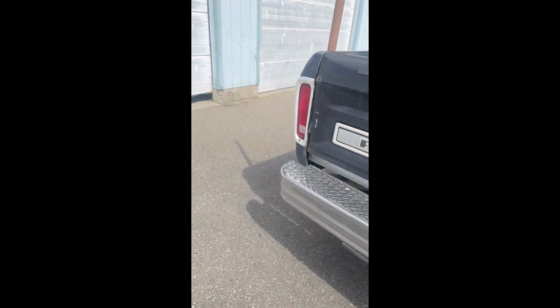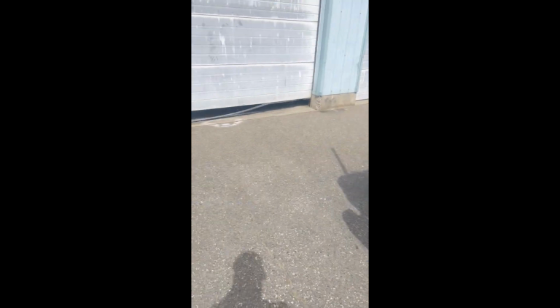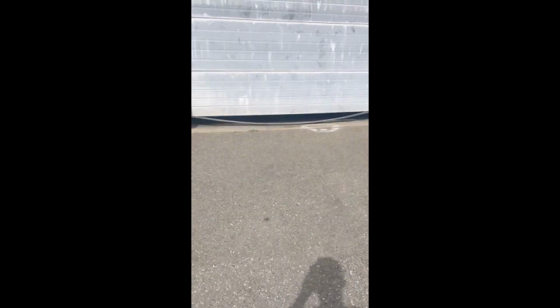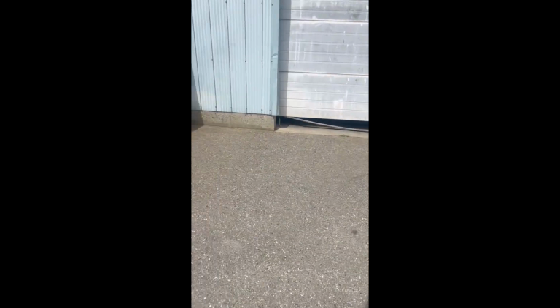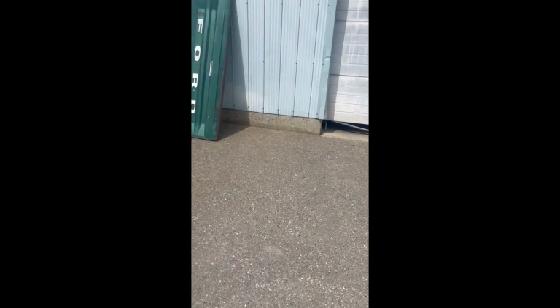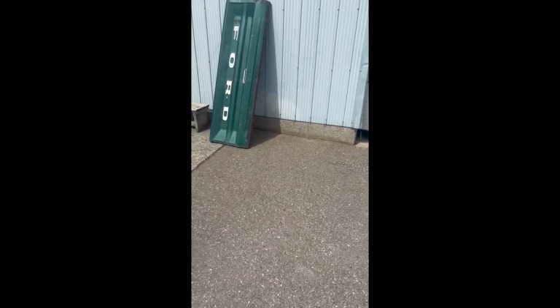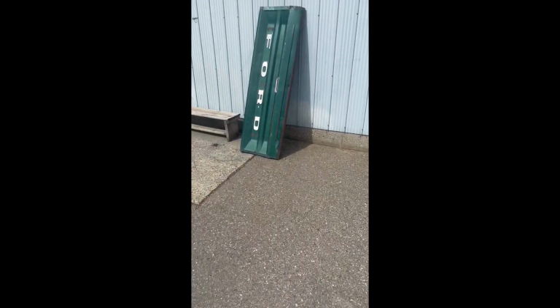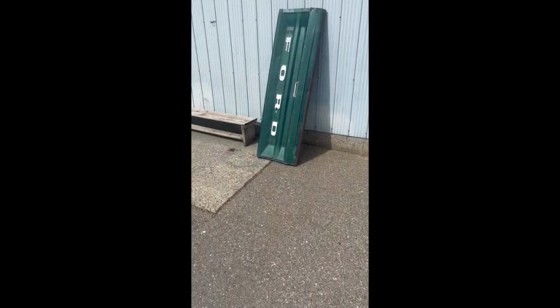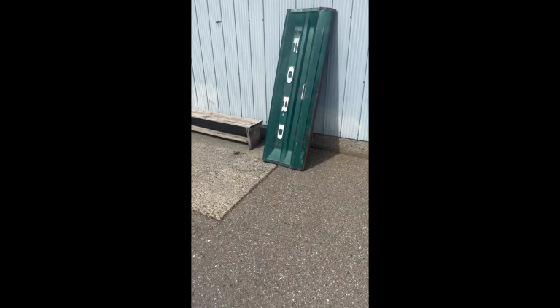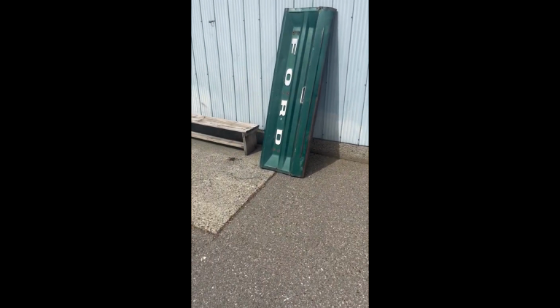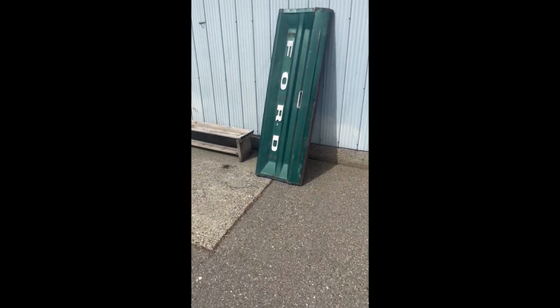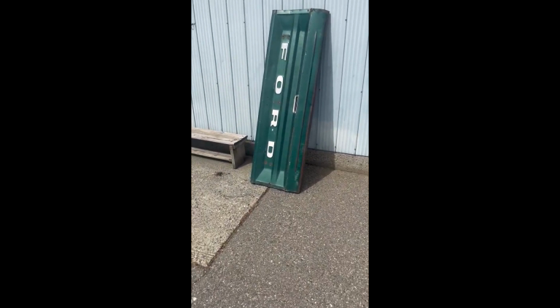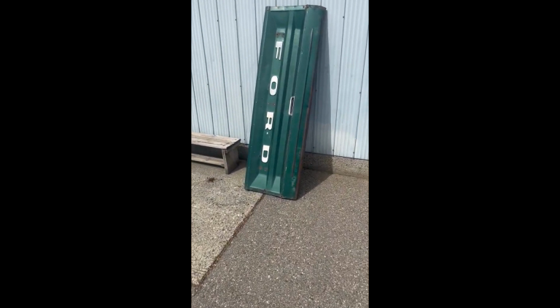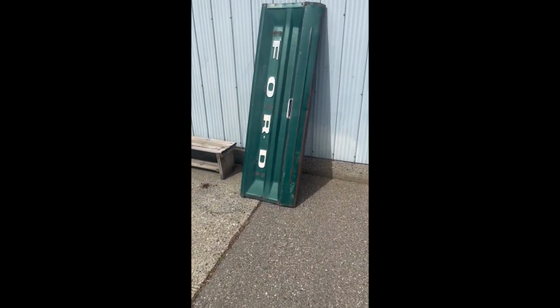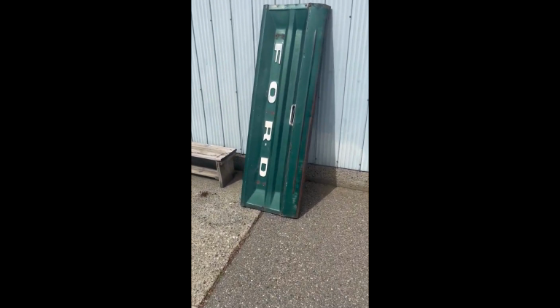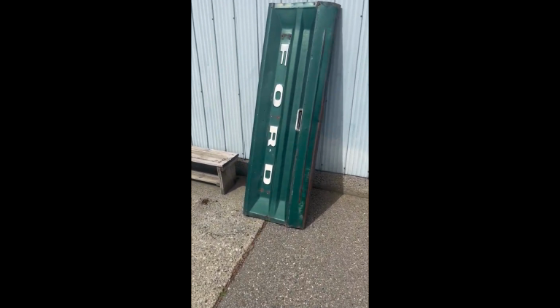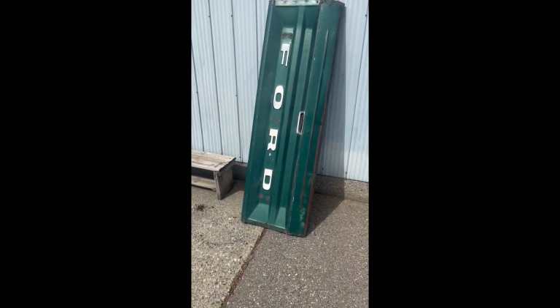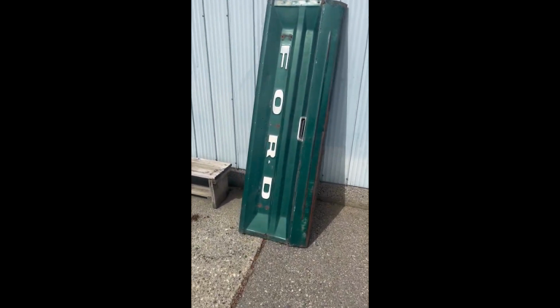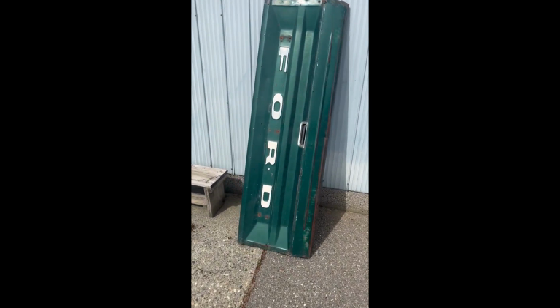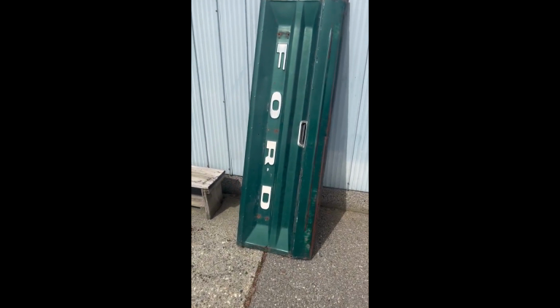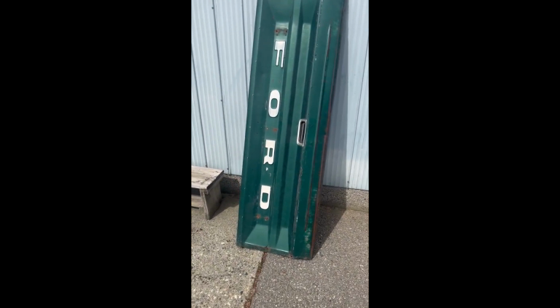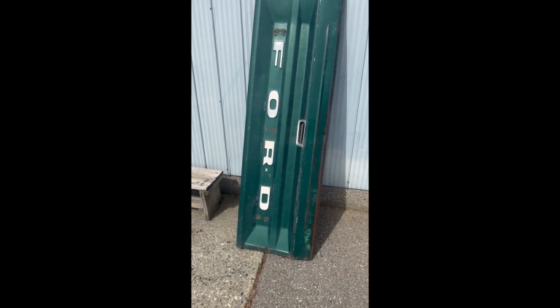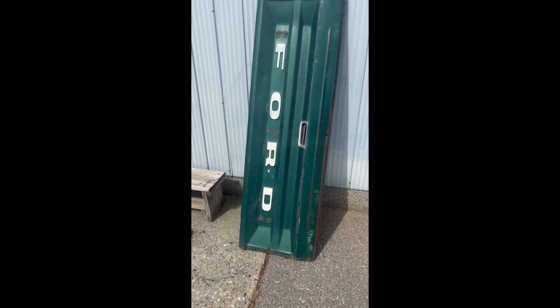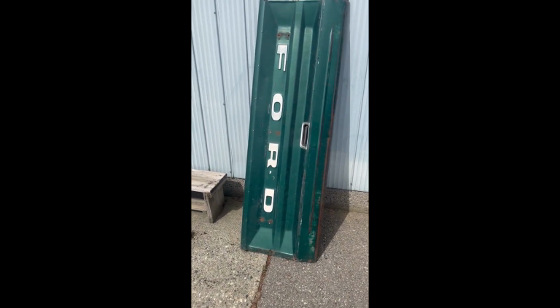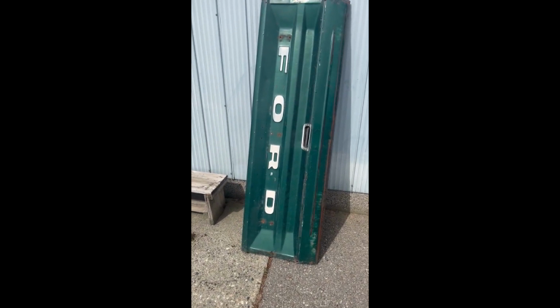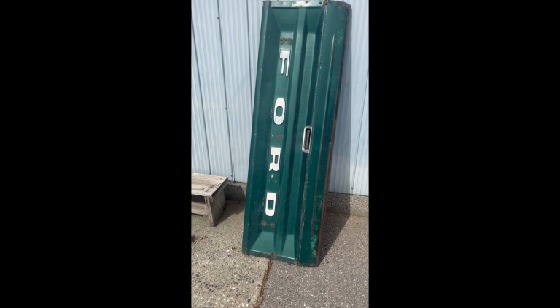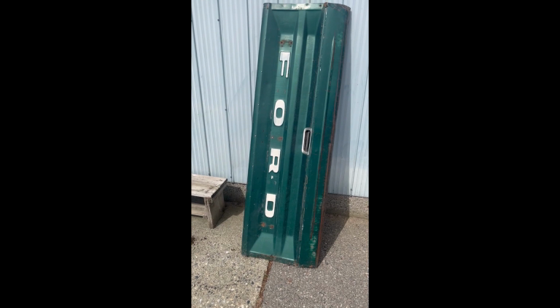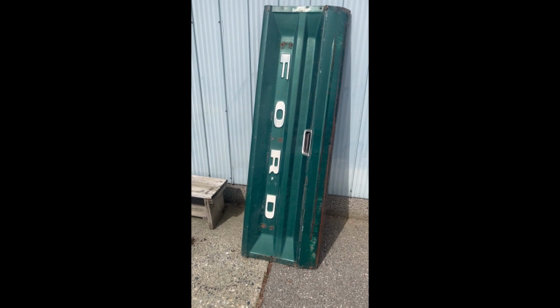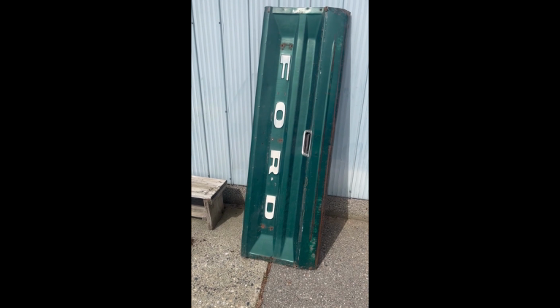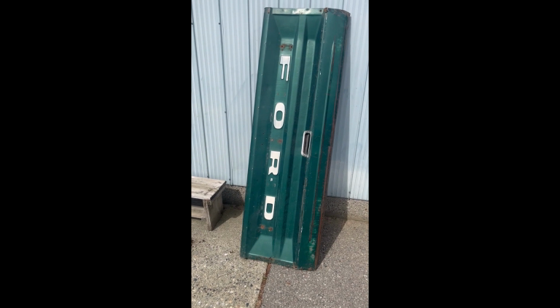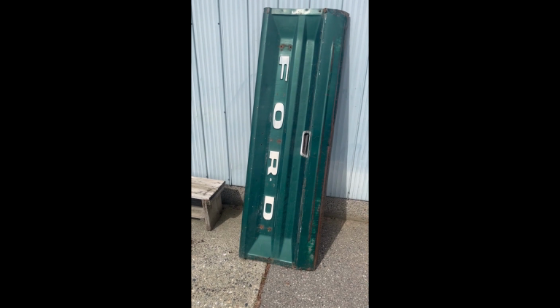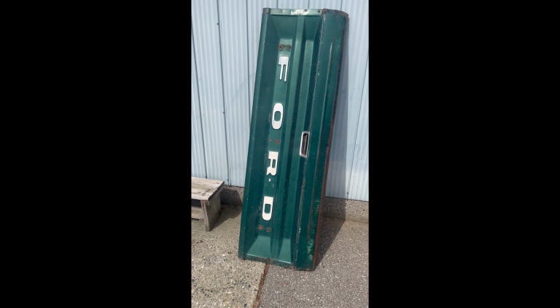So I got this tailgate we're going to put on it. It's green, so it doesn't quite match, but it's definitely in a lot better shape.